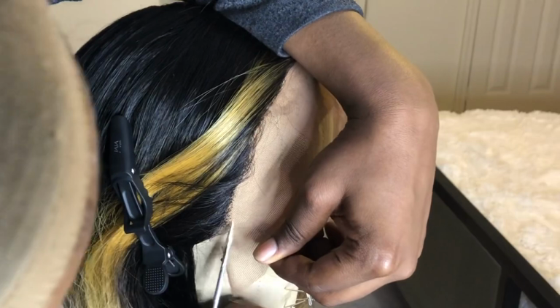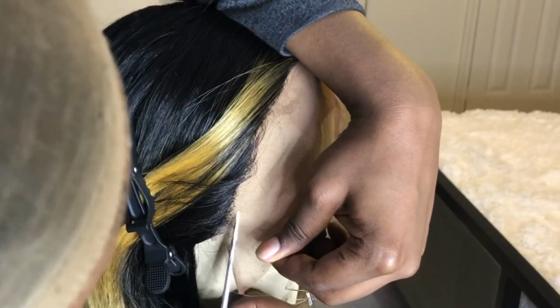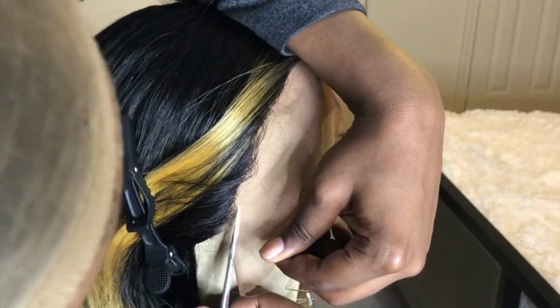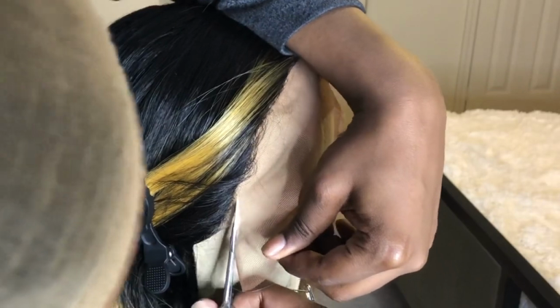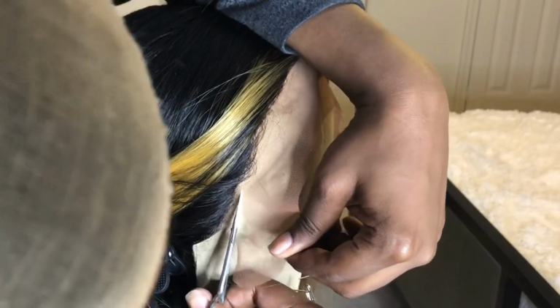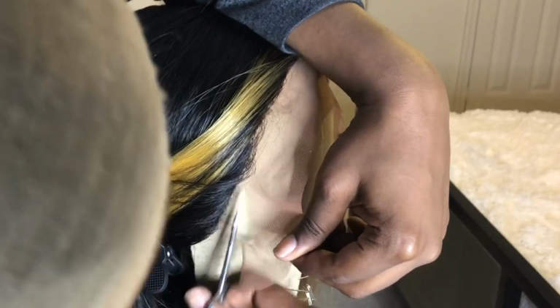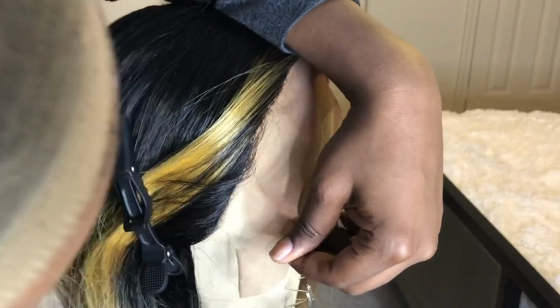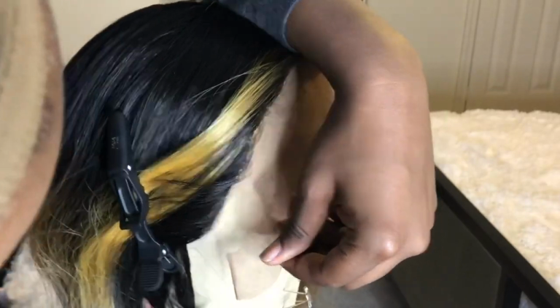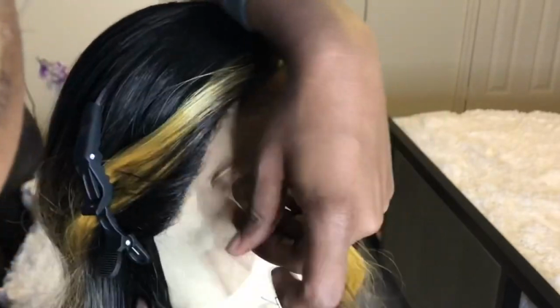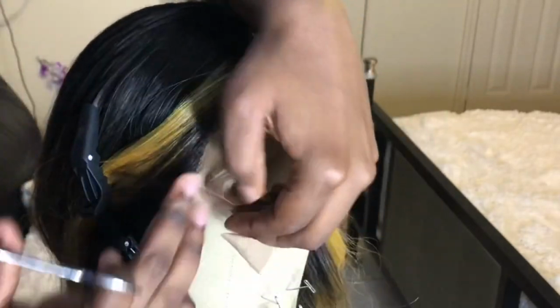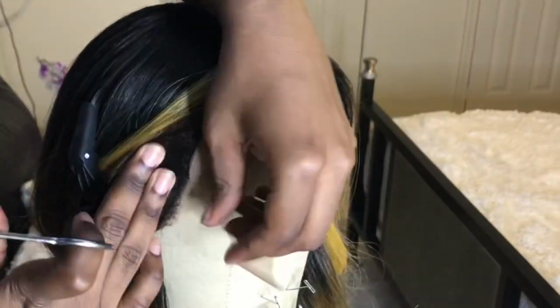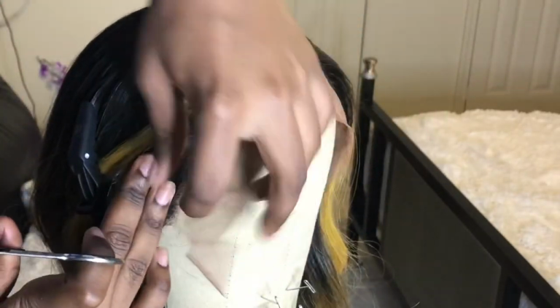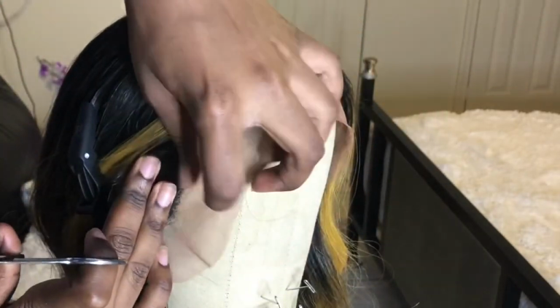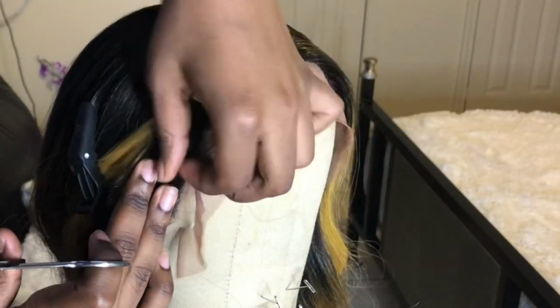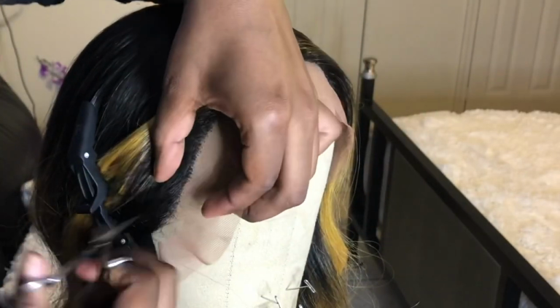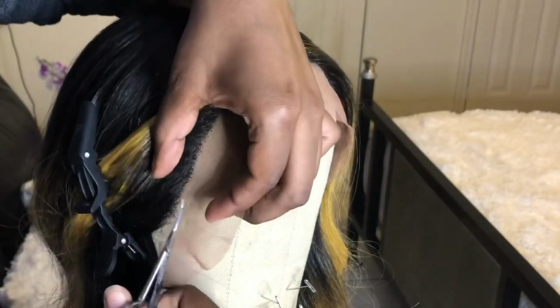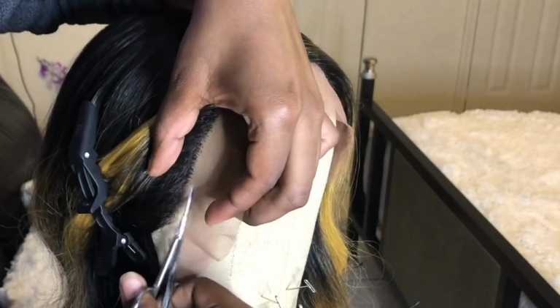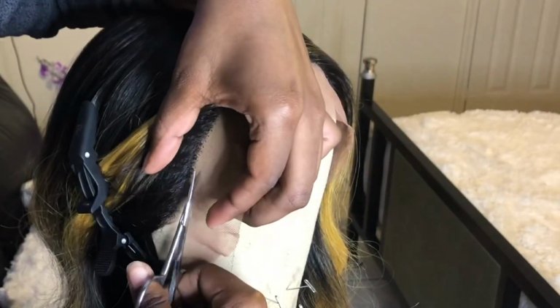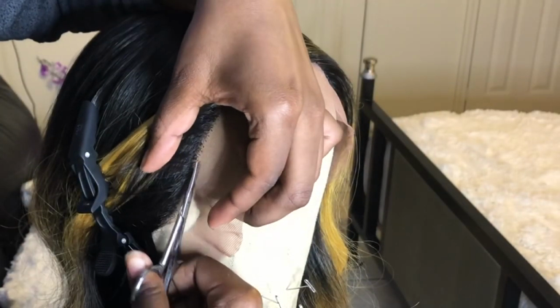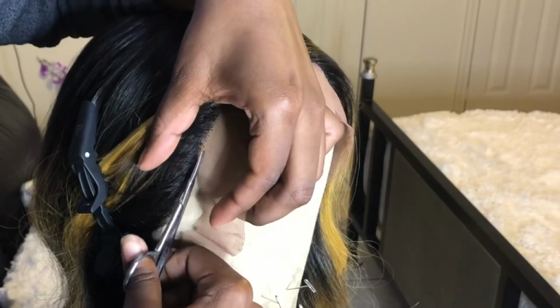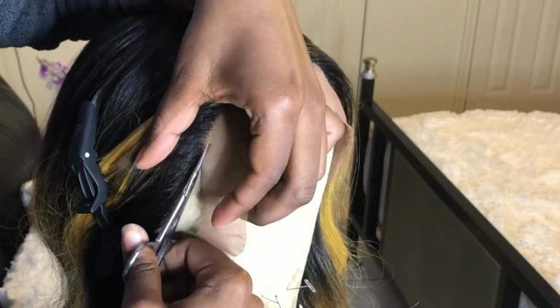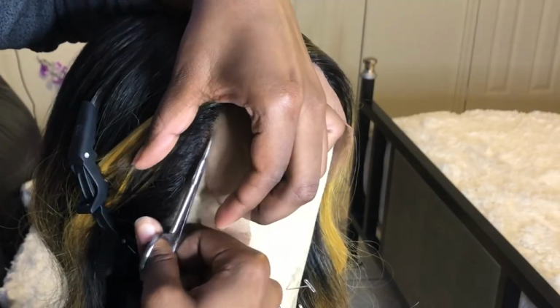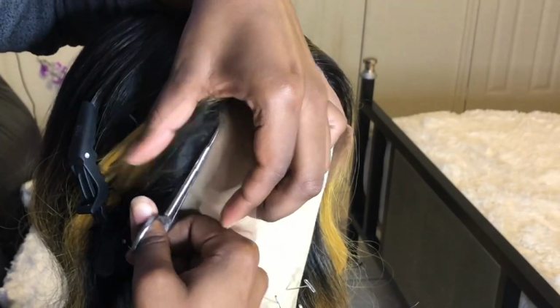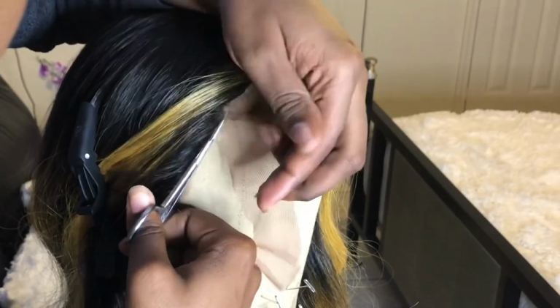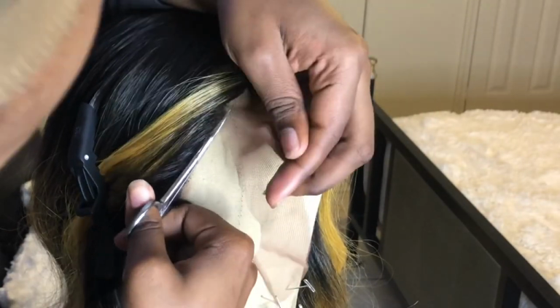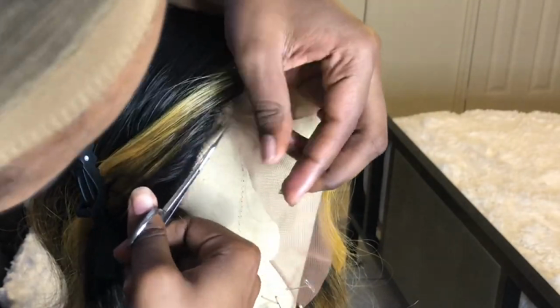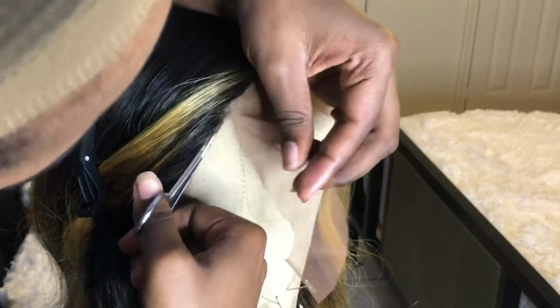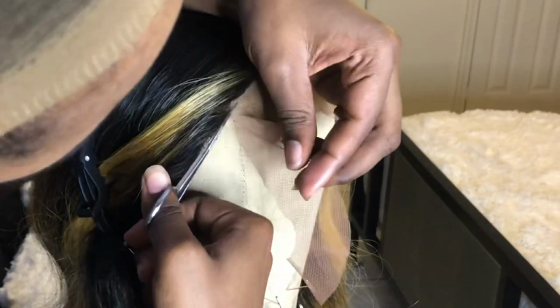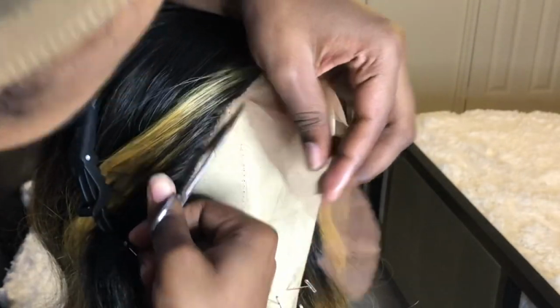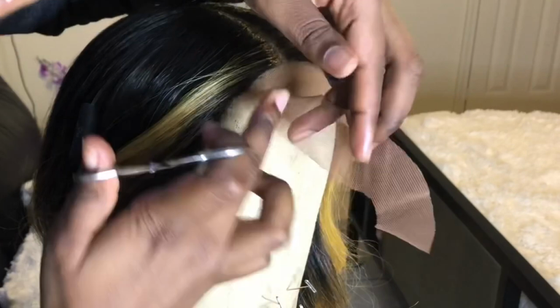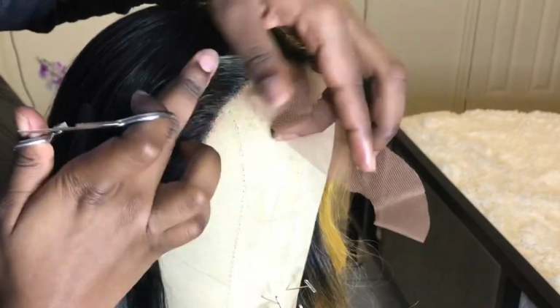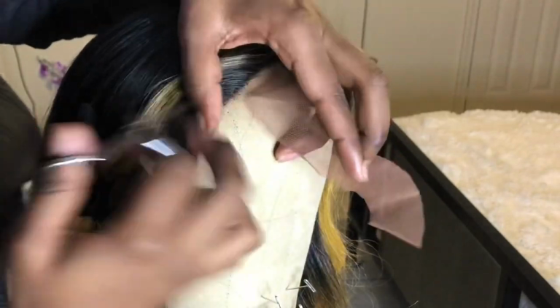If you'd like to cut off that extra lace in the front, just cut right along the hairline. Be careful and take your time.